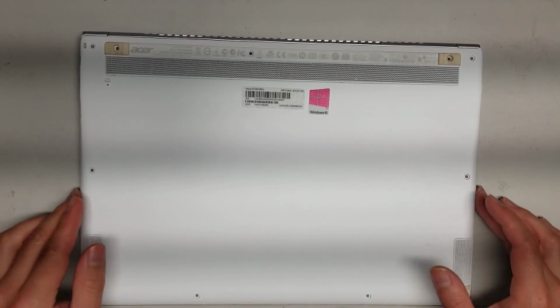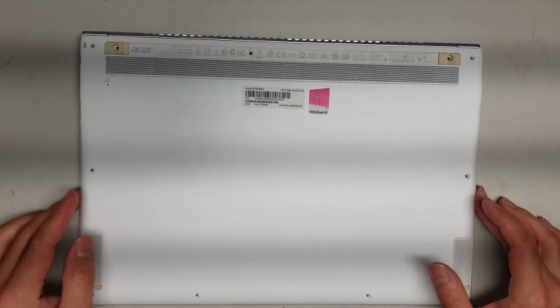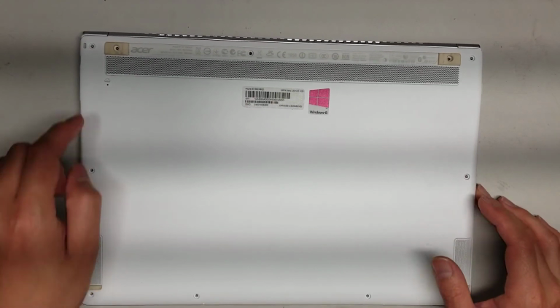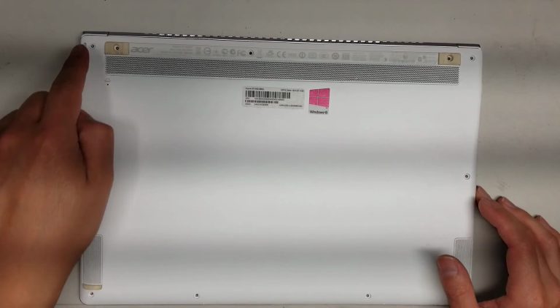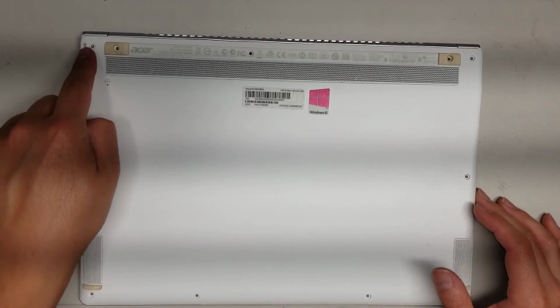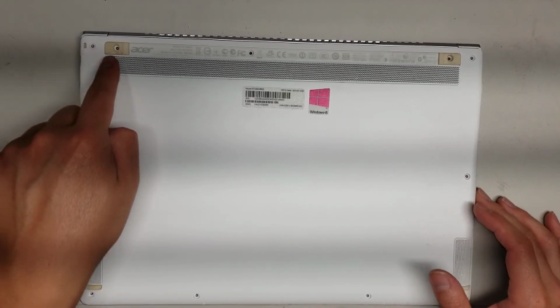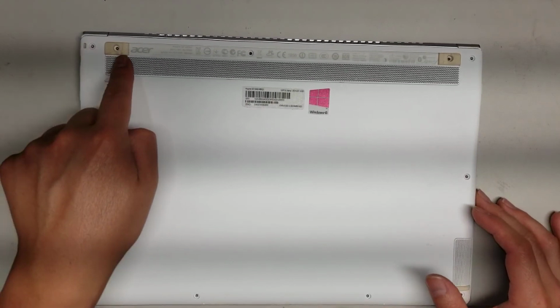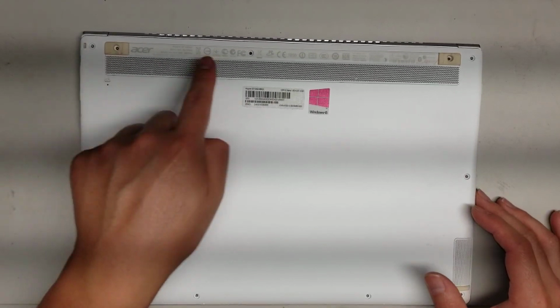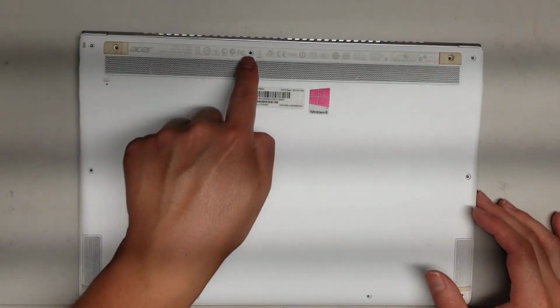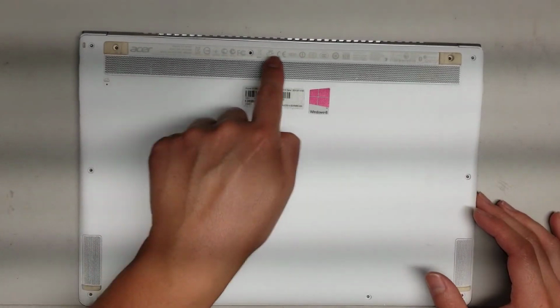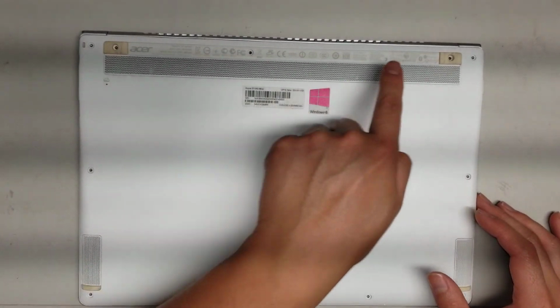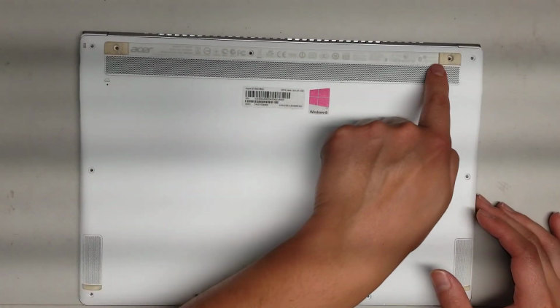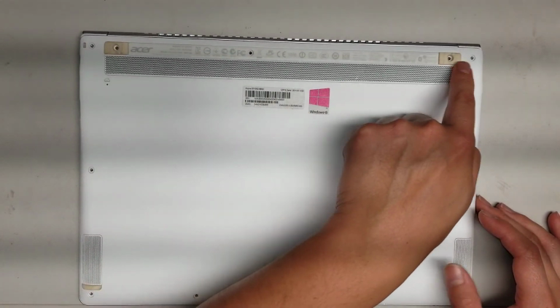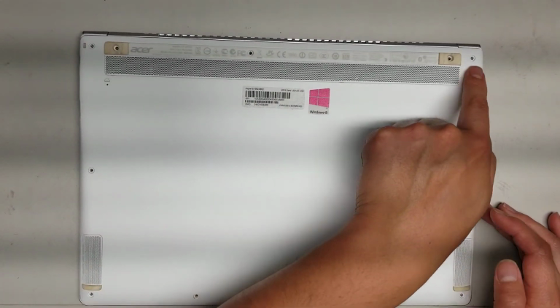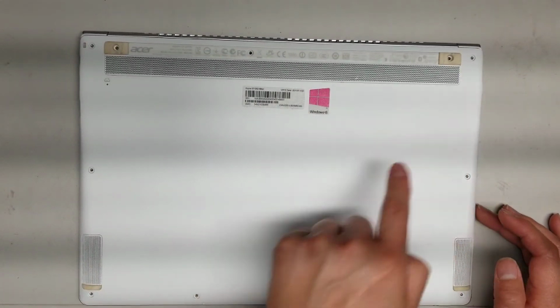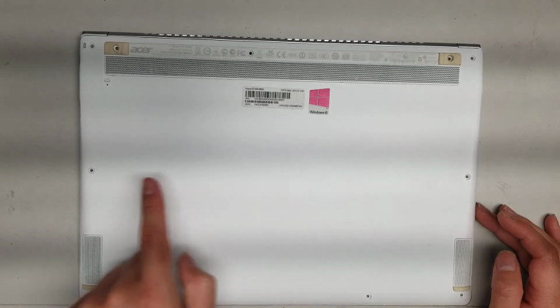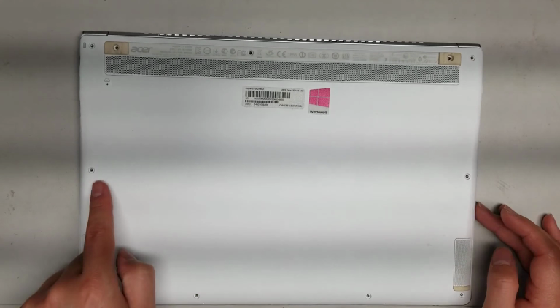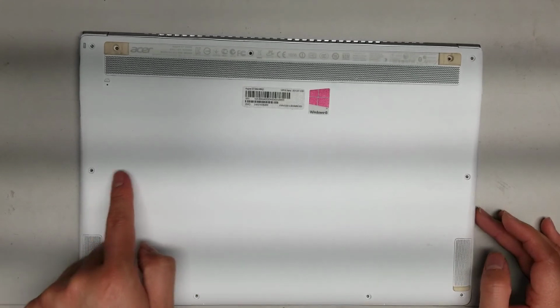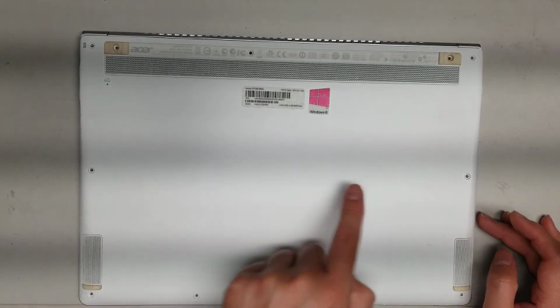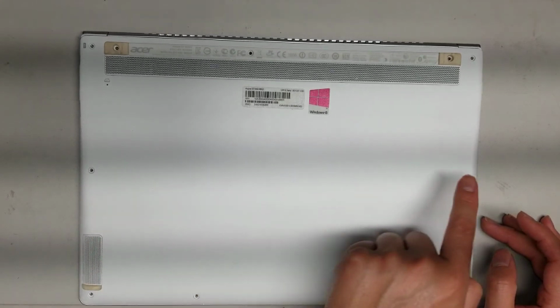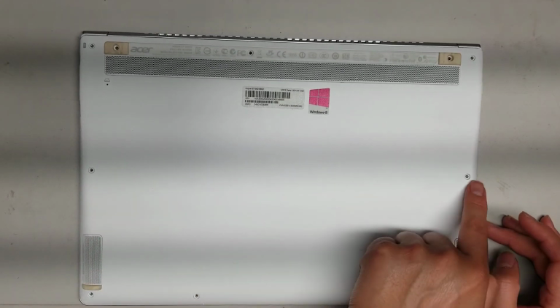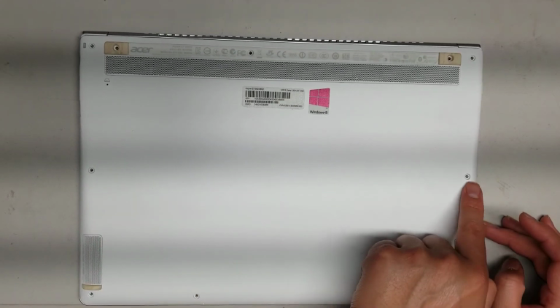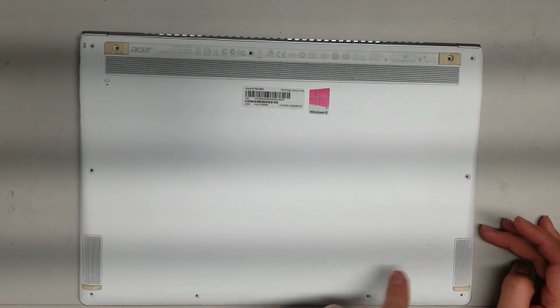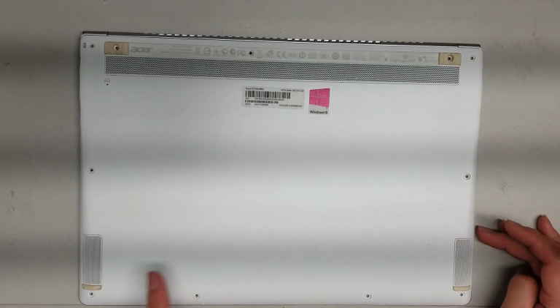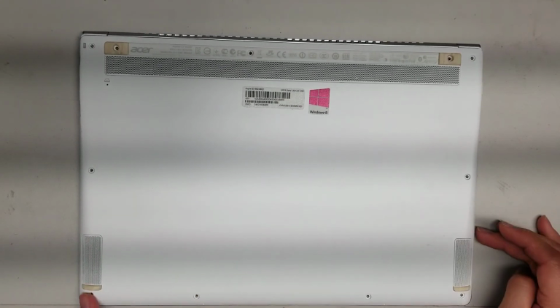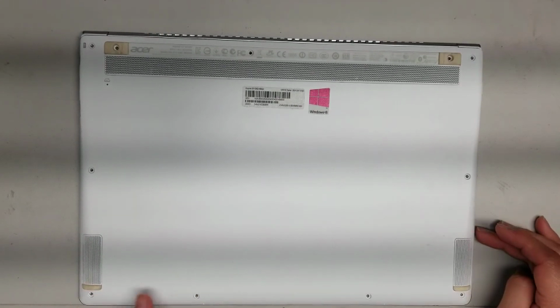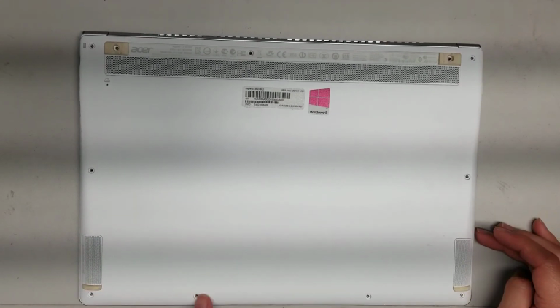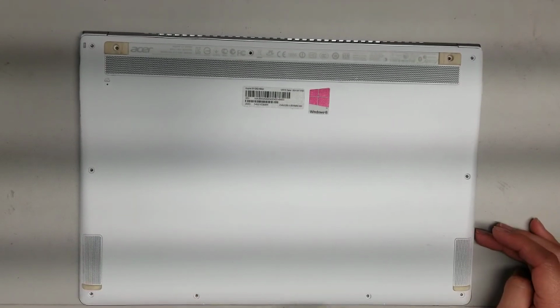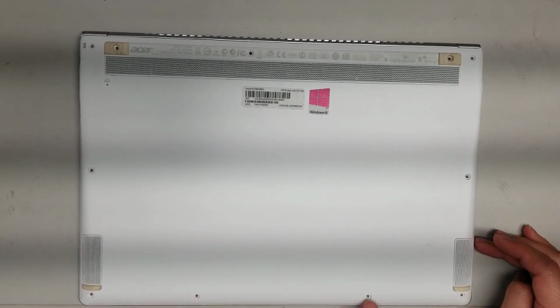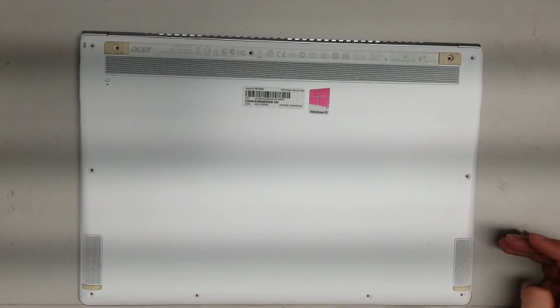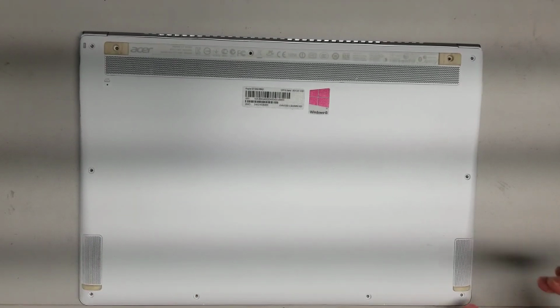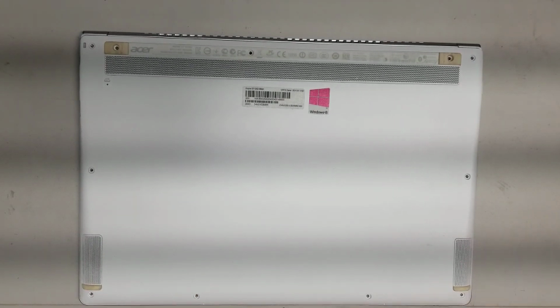There's 1, 2, 3, 4, 5, 6, 7, 8, 9, 10, 11 screws total.